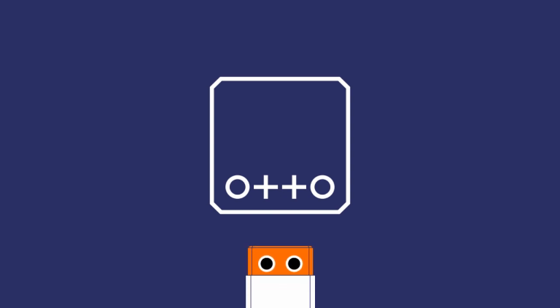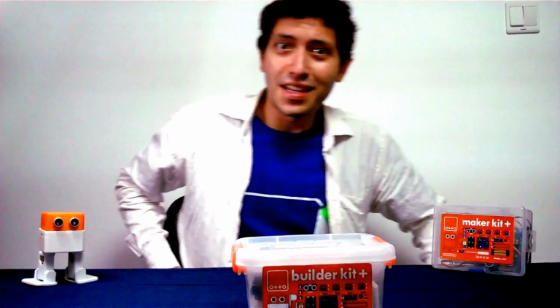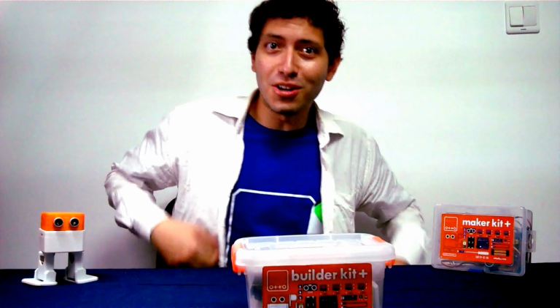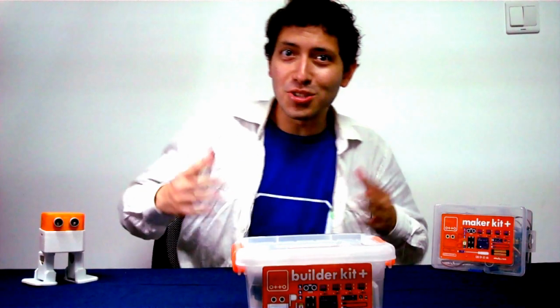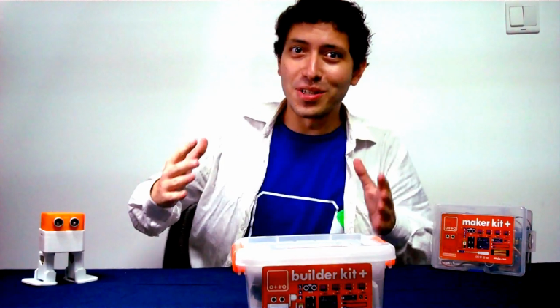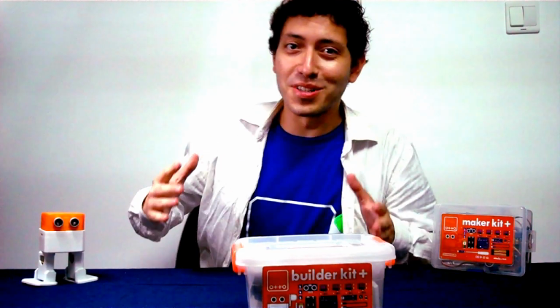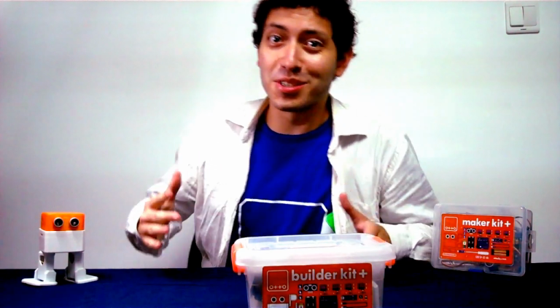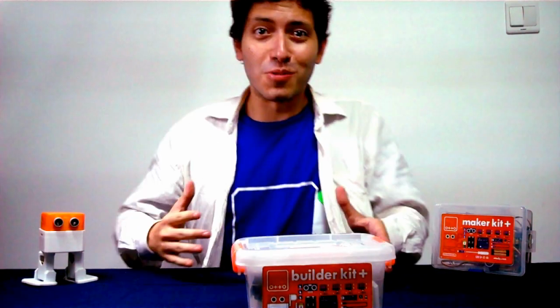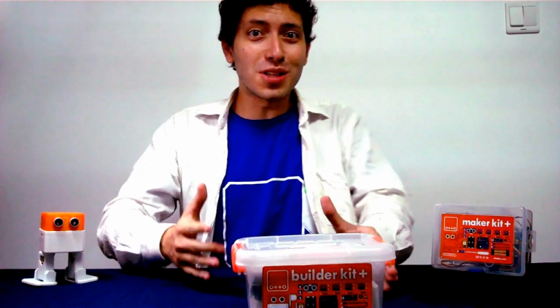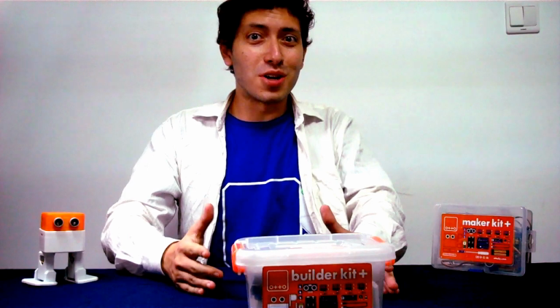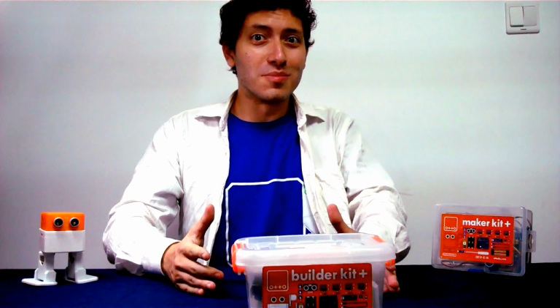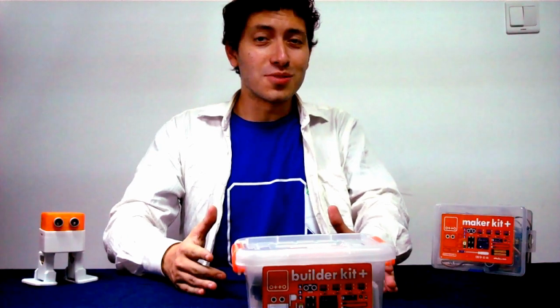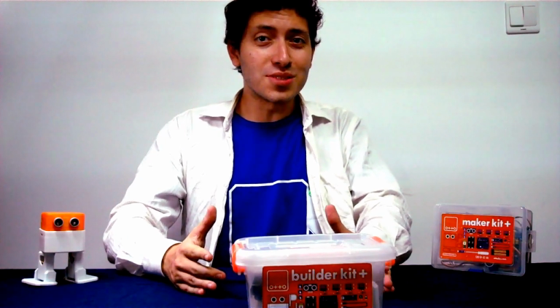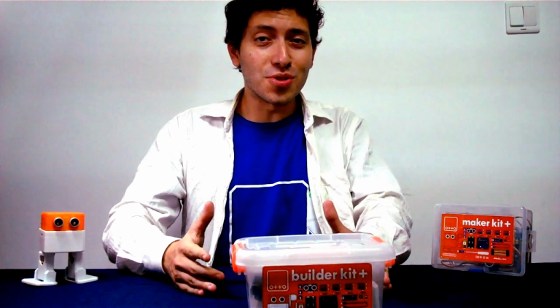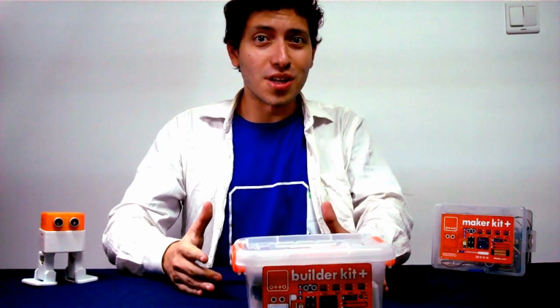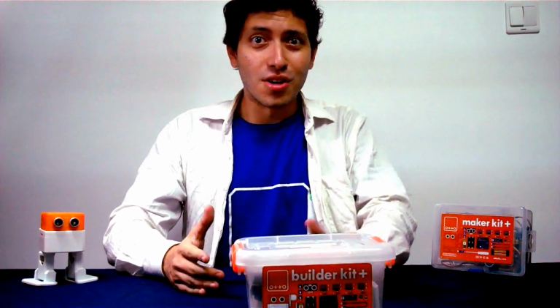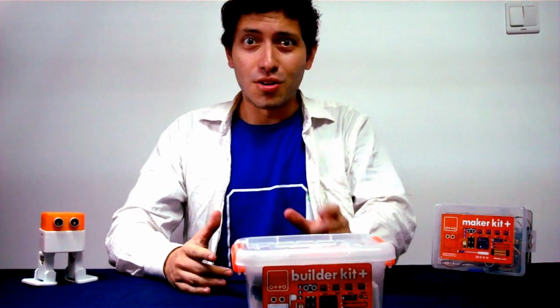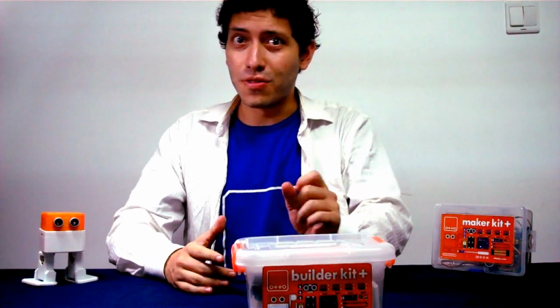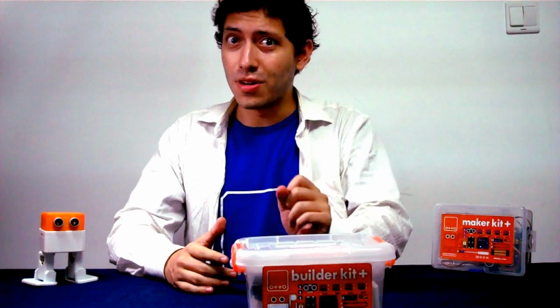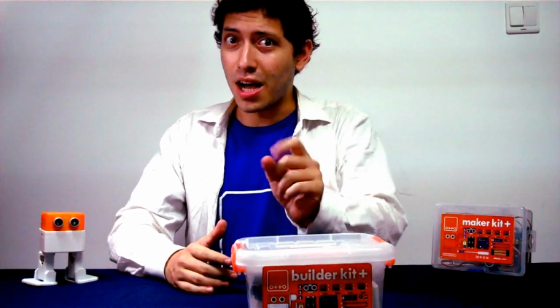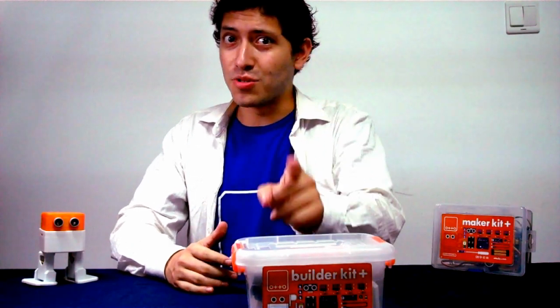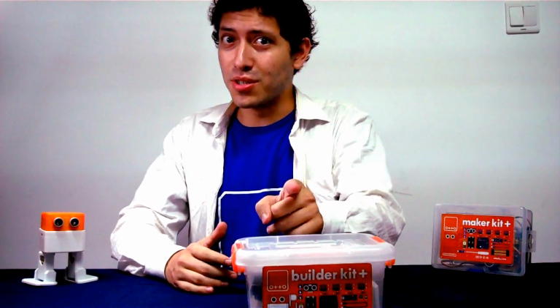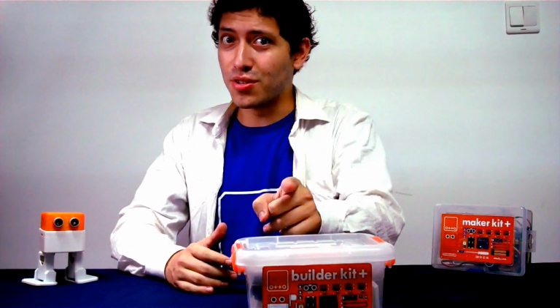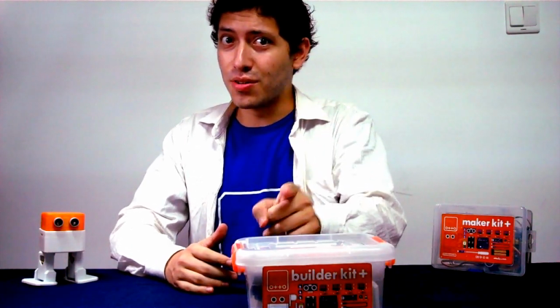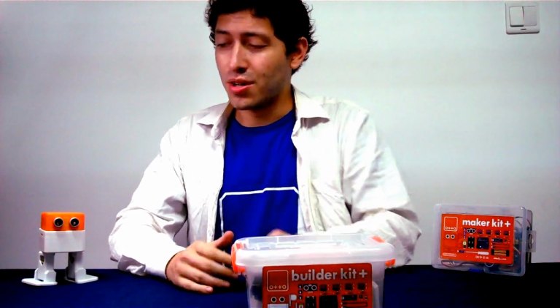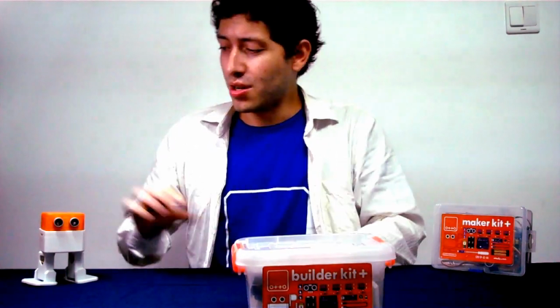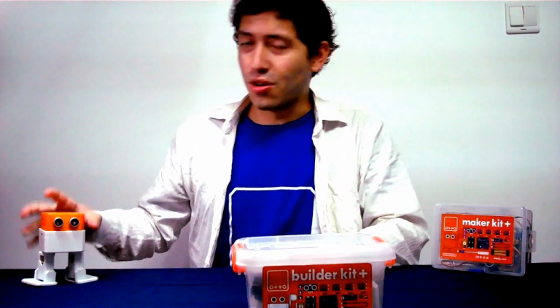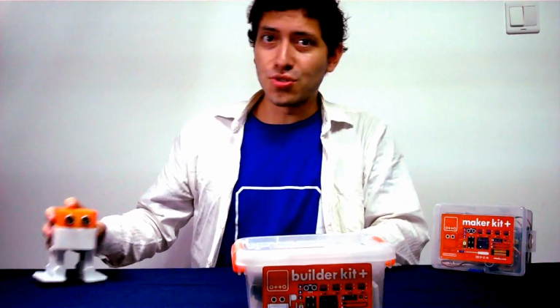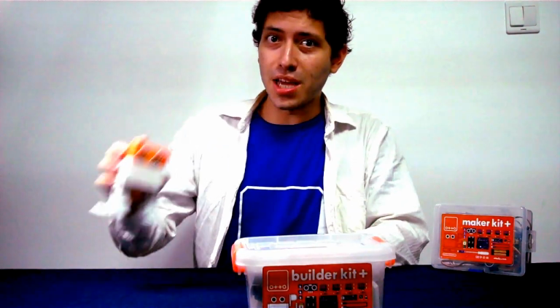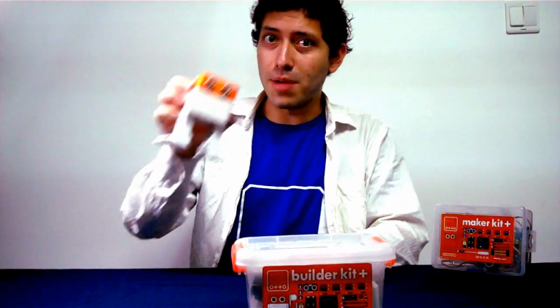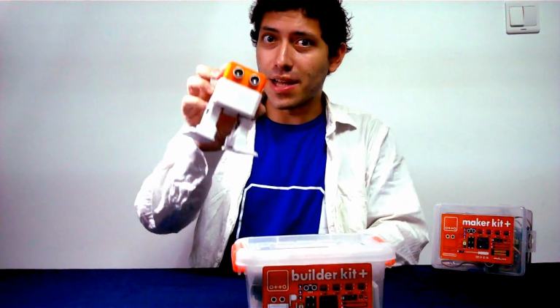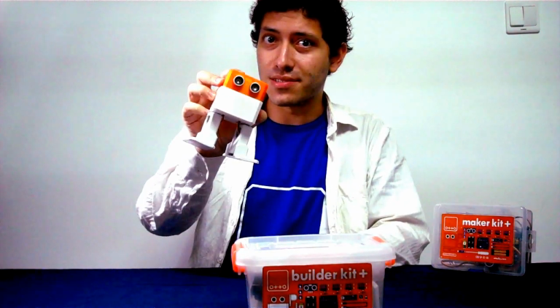Hello Auto Builders! Welcome to this tutorial on how to build your own Auto DIY Plast.